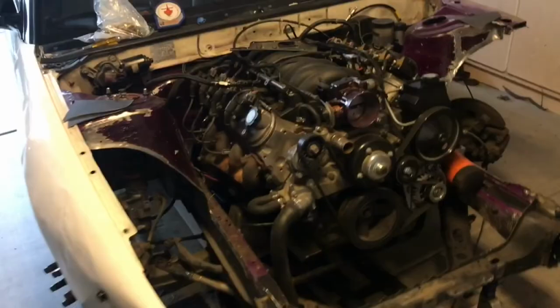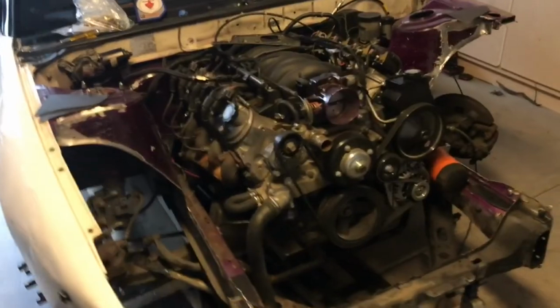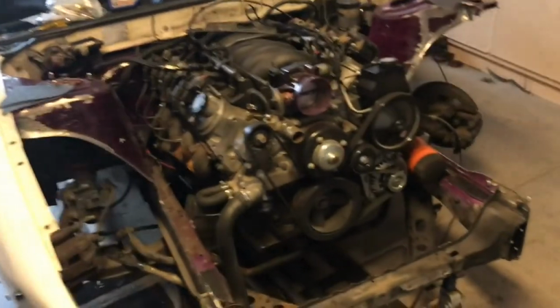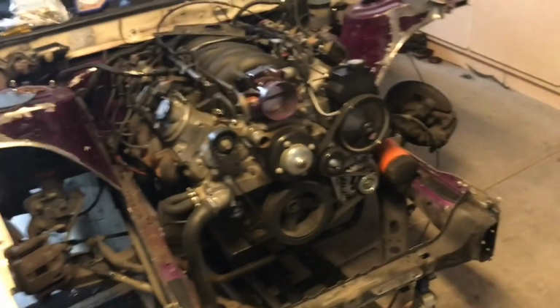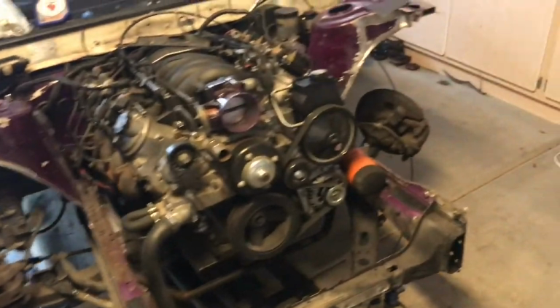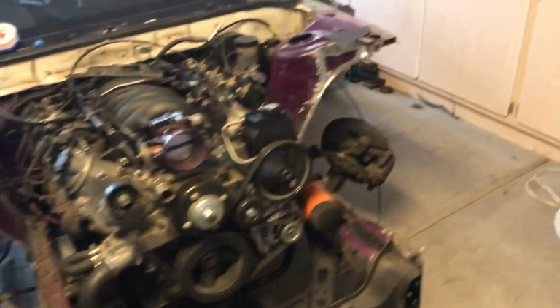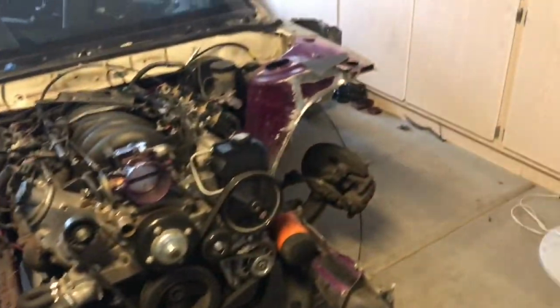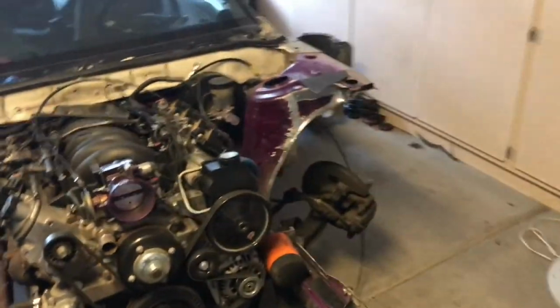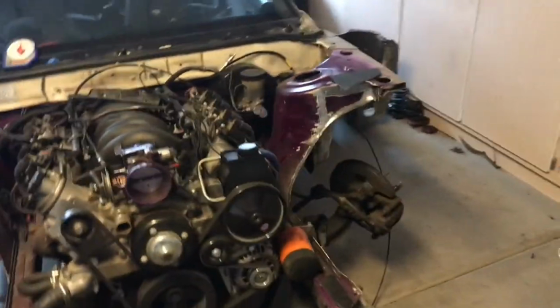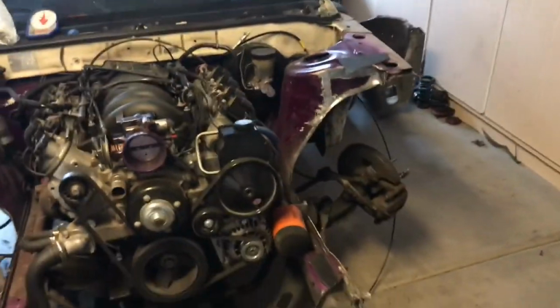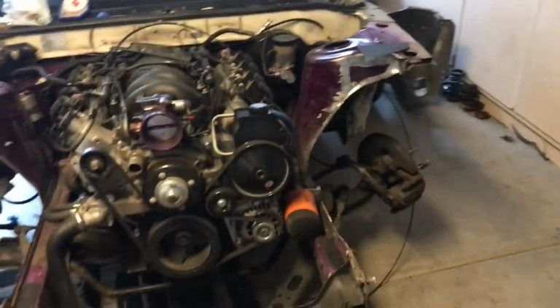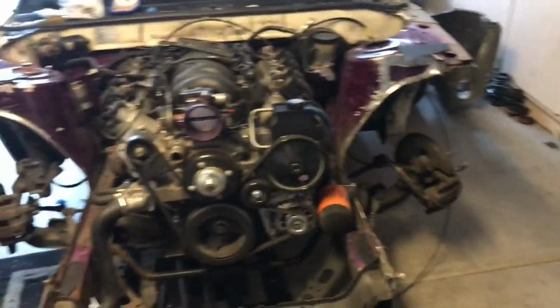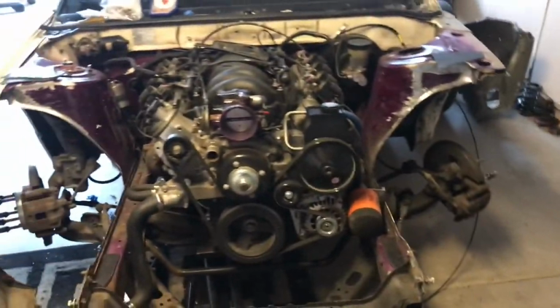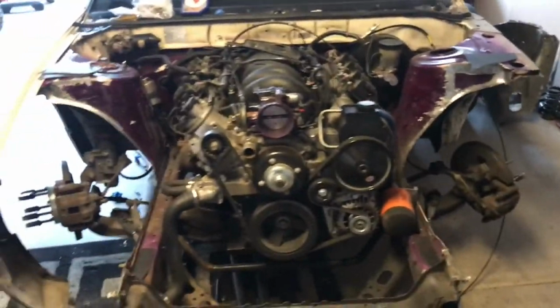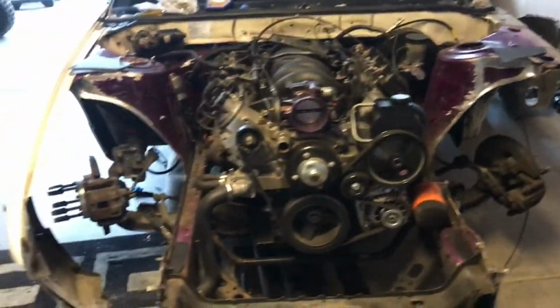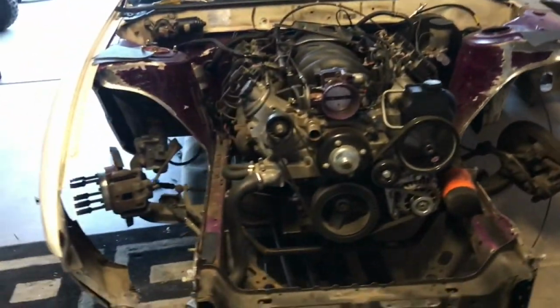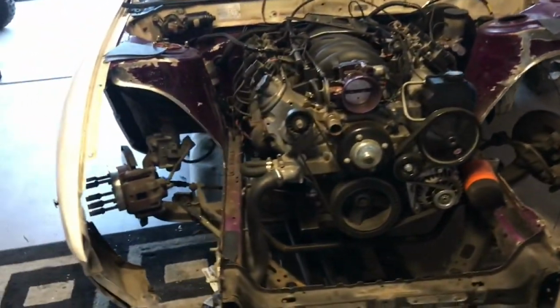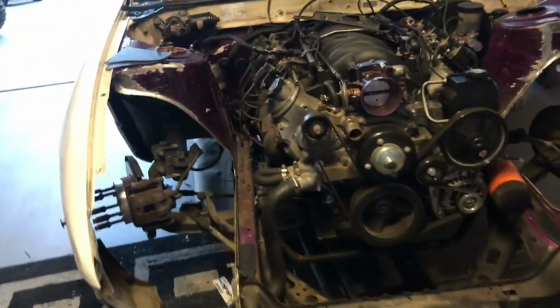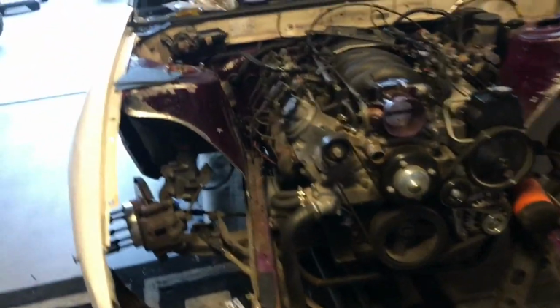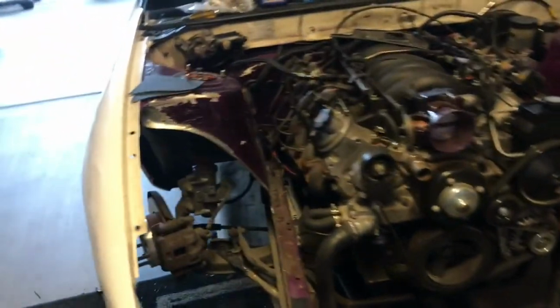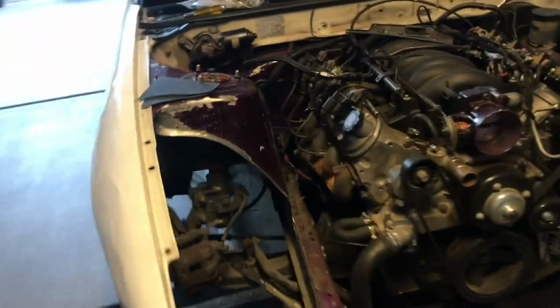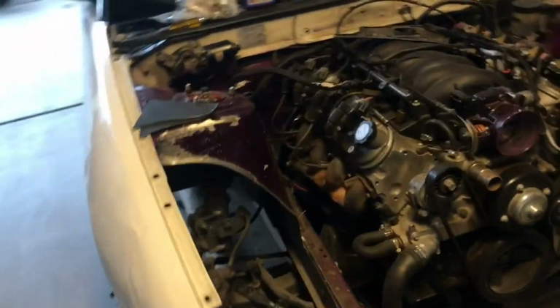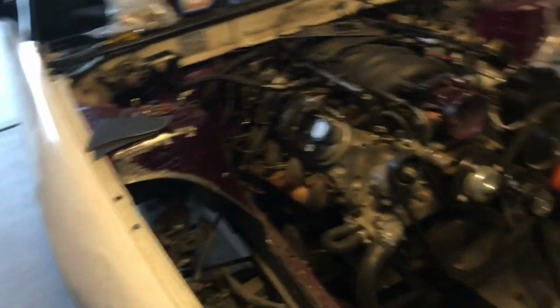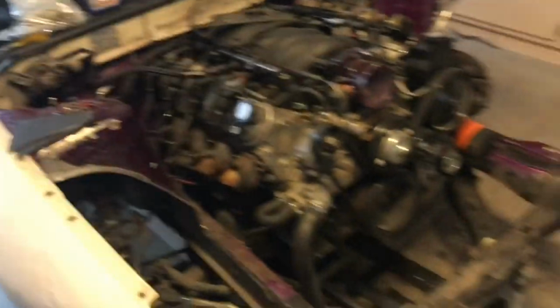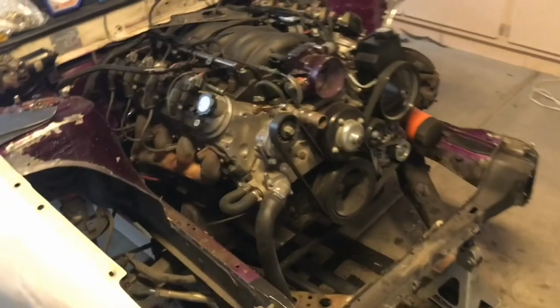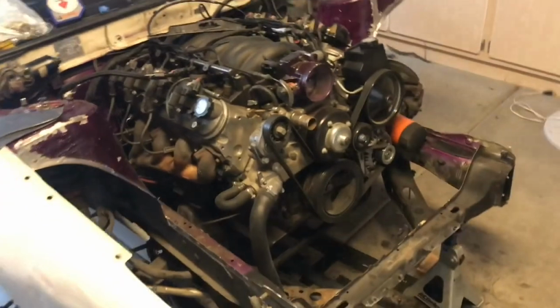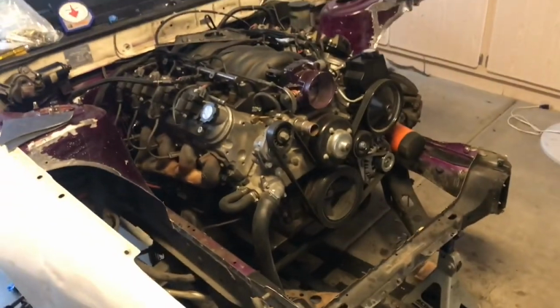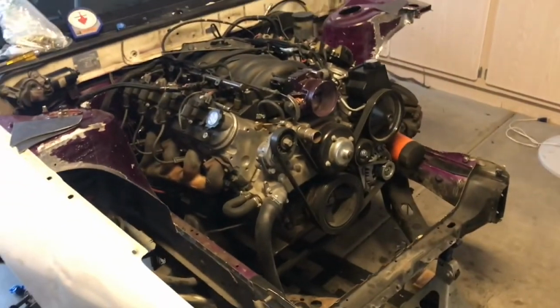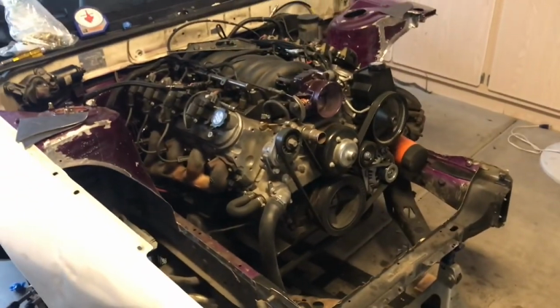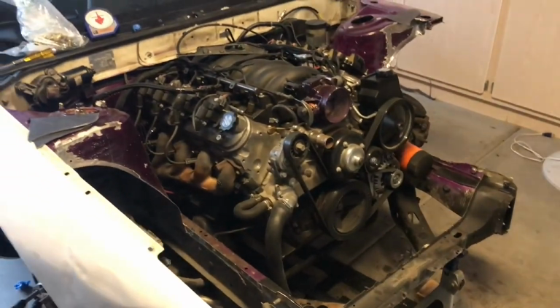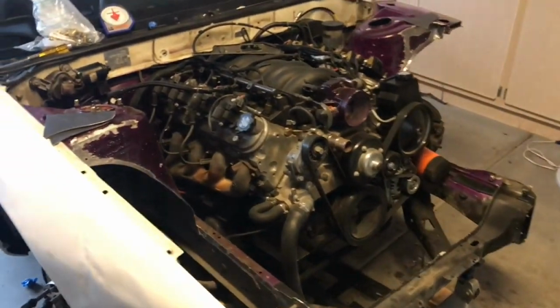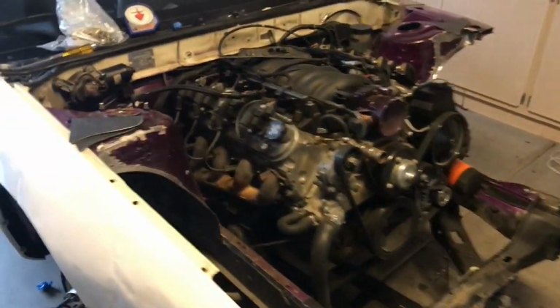You're going to have to choose between having a weld-in tube front end or a bolt-on tube front end. I went with the bolt-on, that way I can just swap it out and make a new one if I have to.